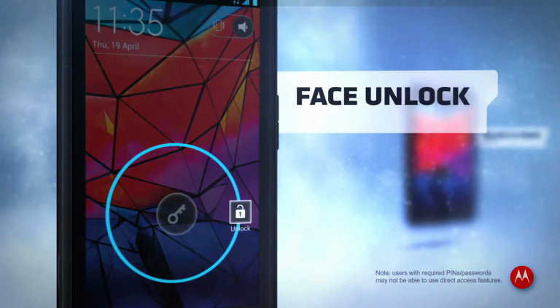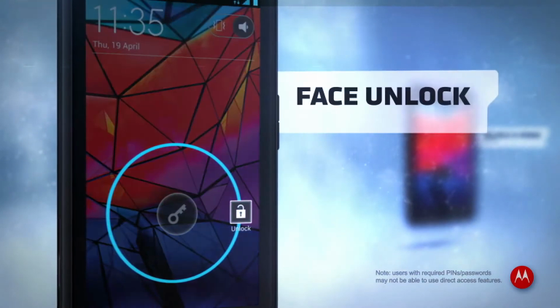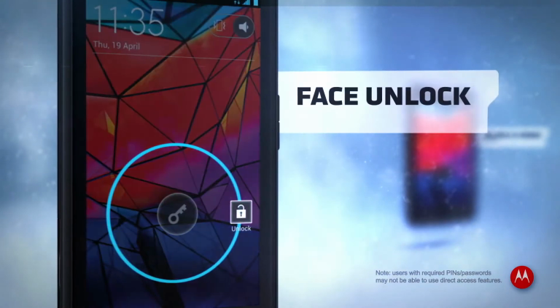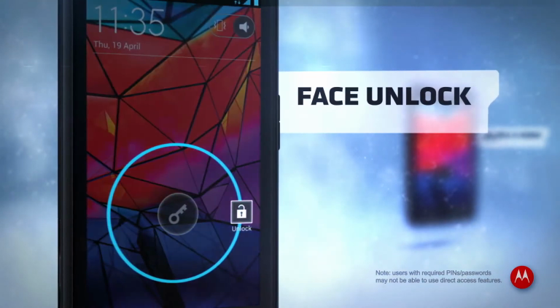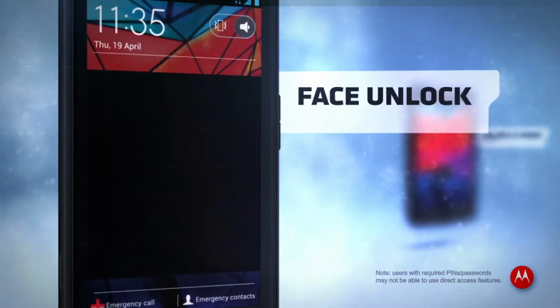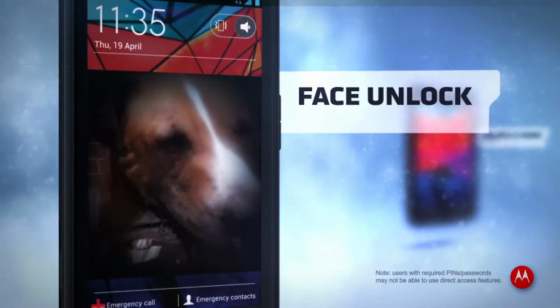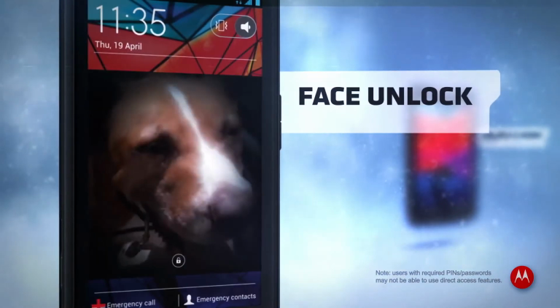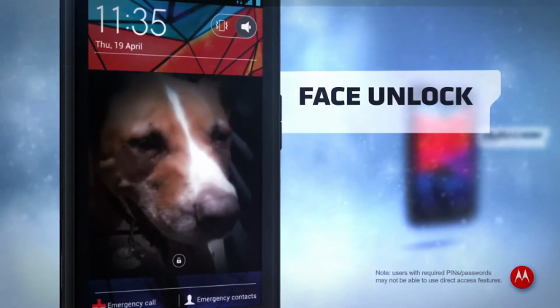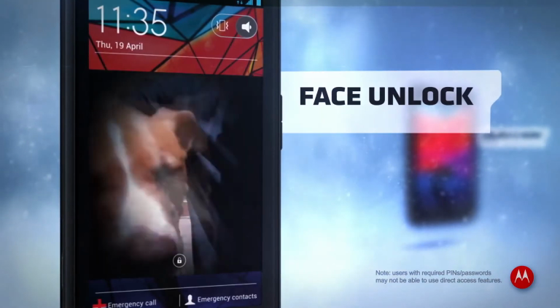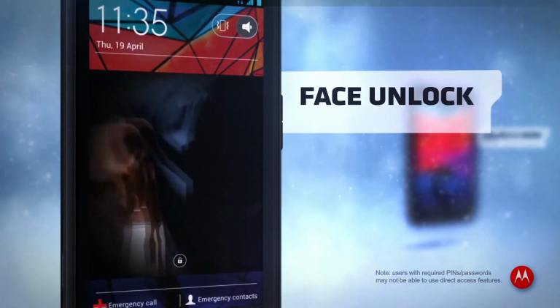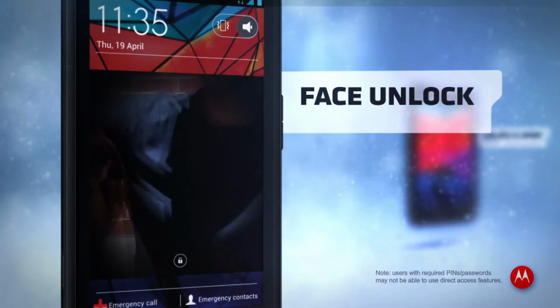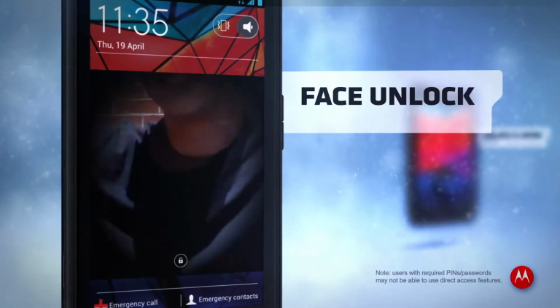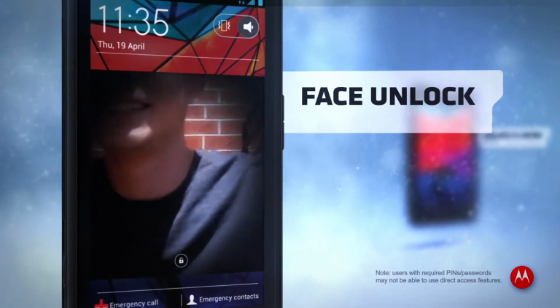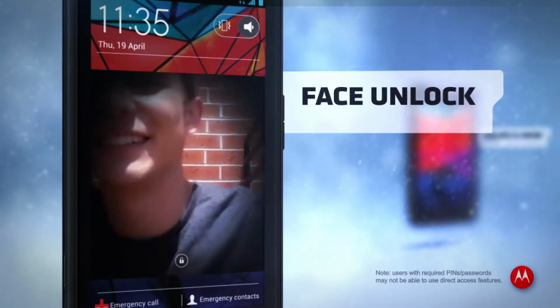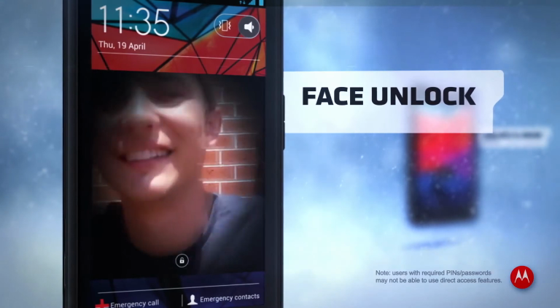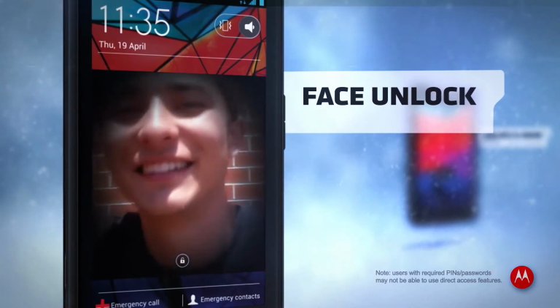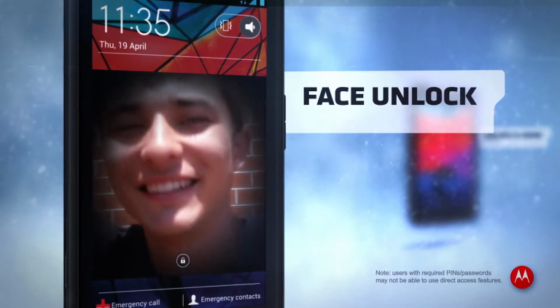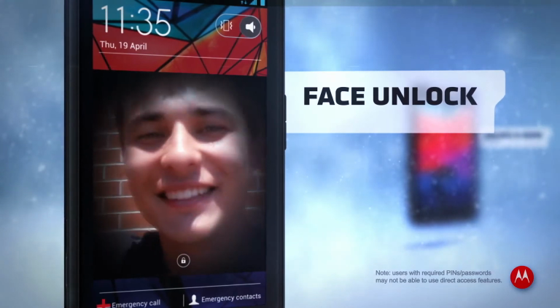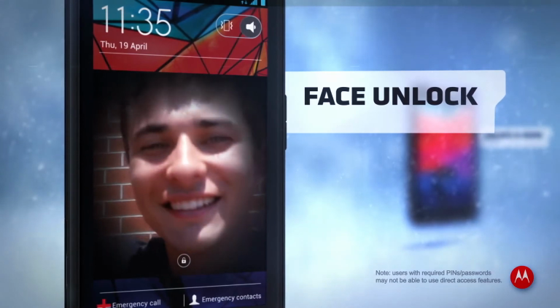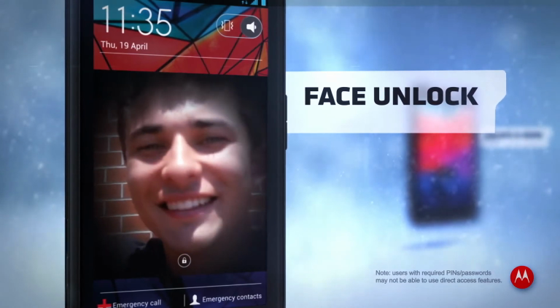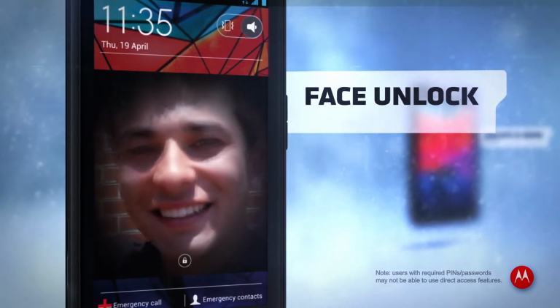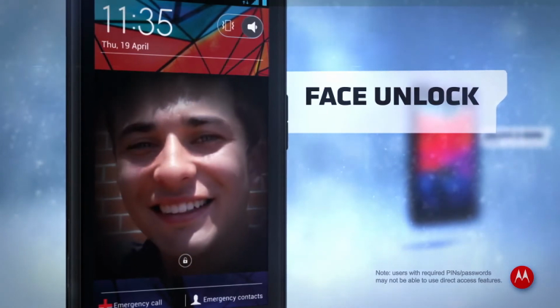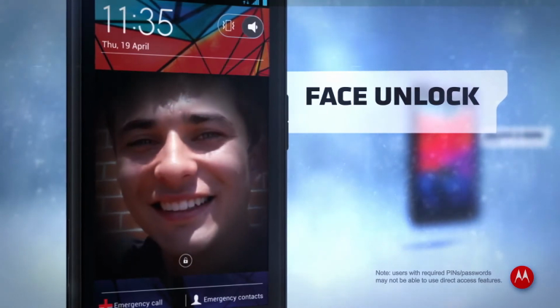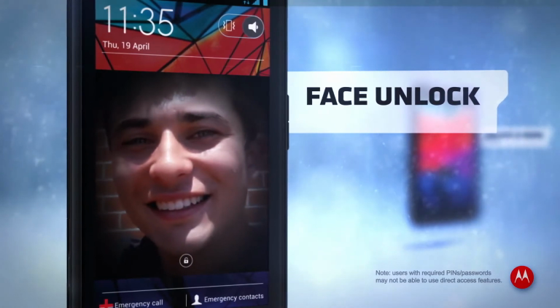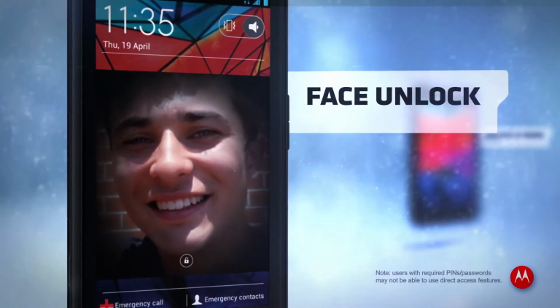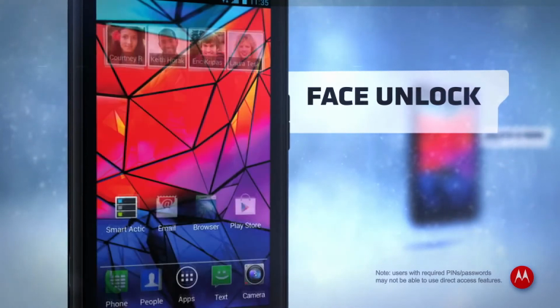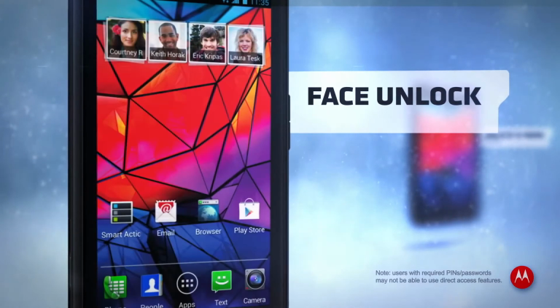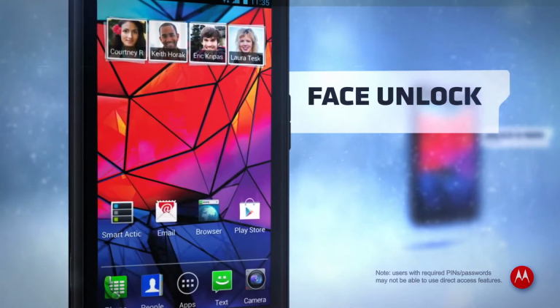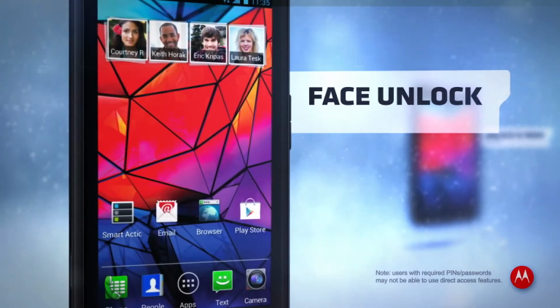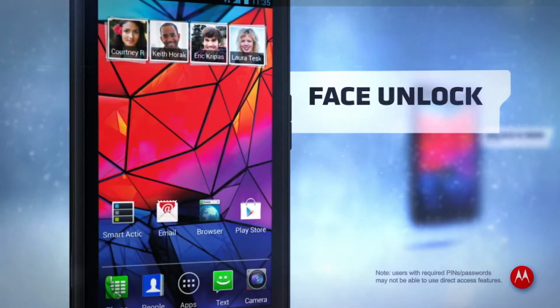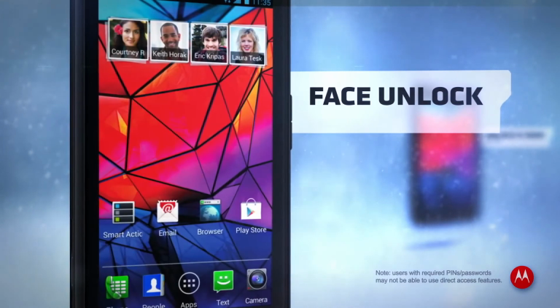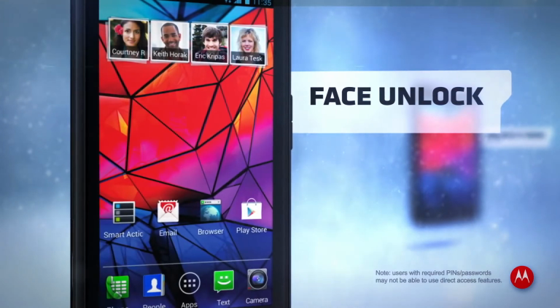With Ice Cream Sandwich, now even your phone likes to see you smile. Face Unlock ensures your face is the only one that can unlock your phone.